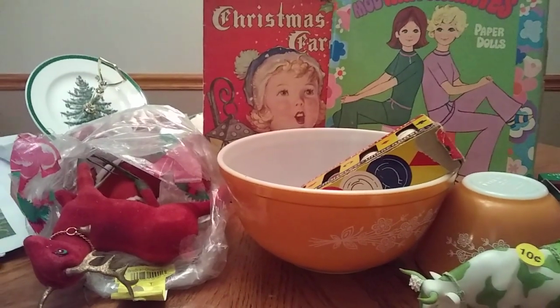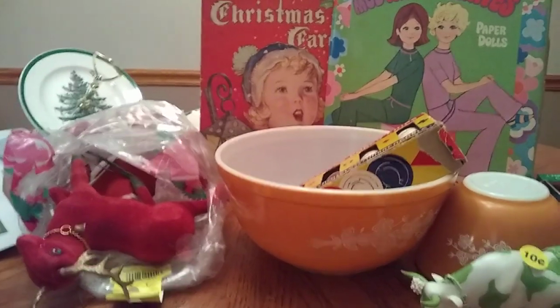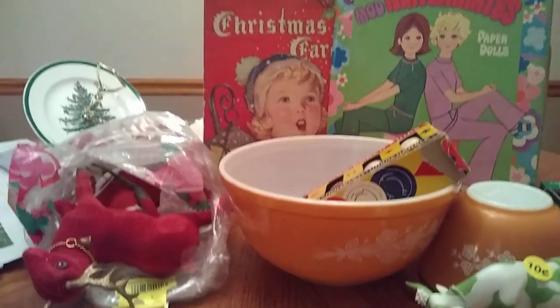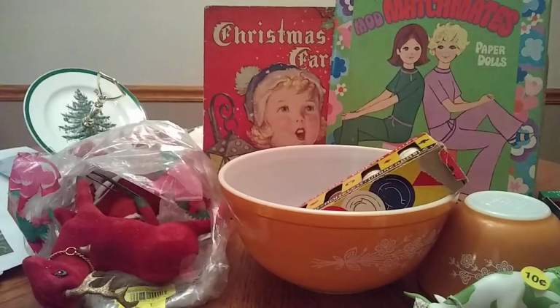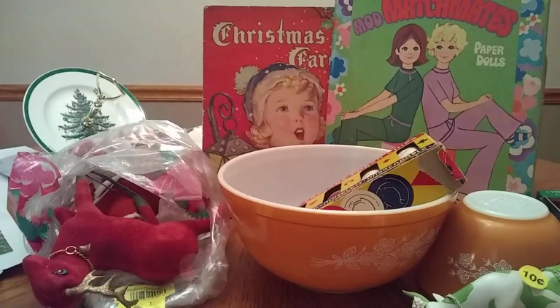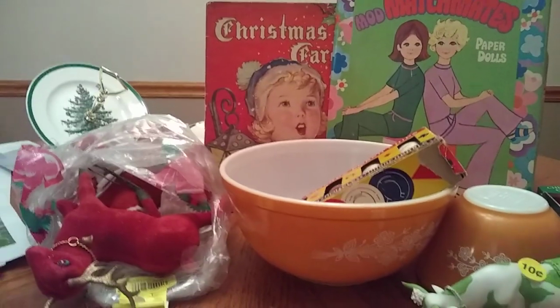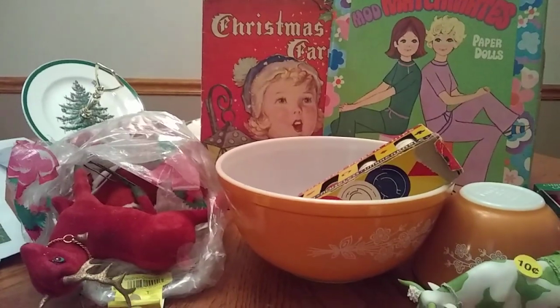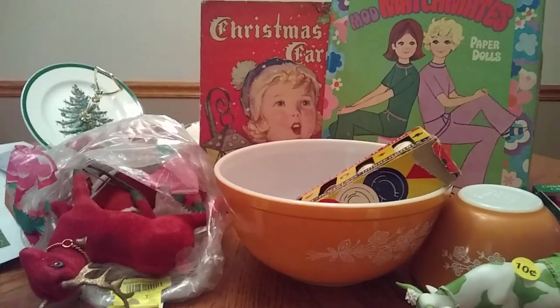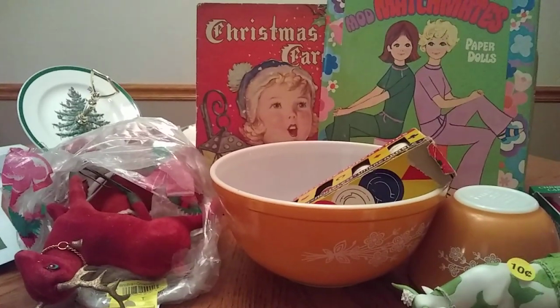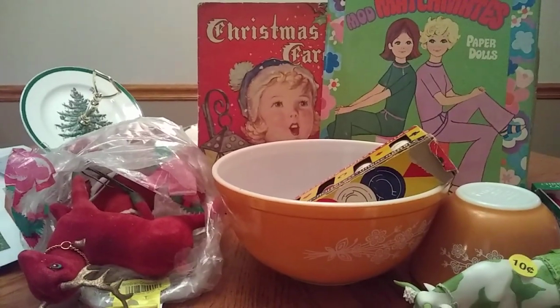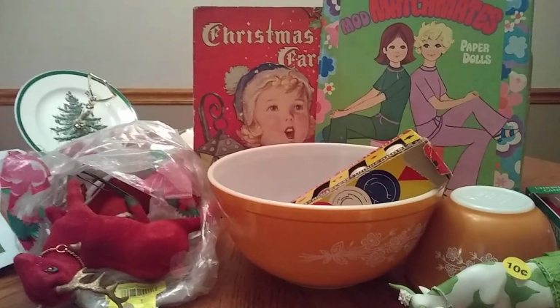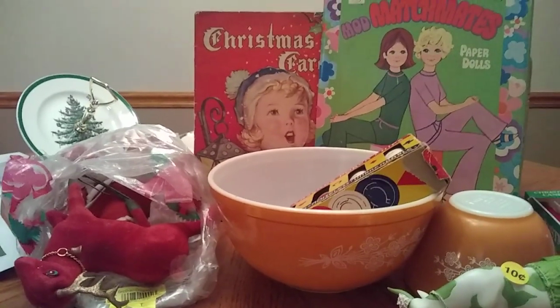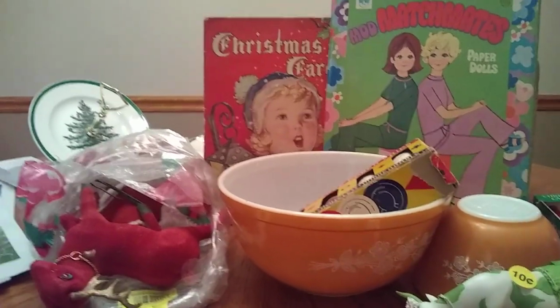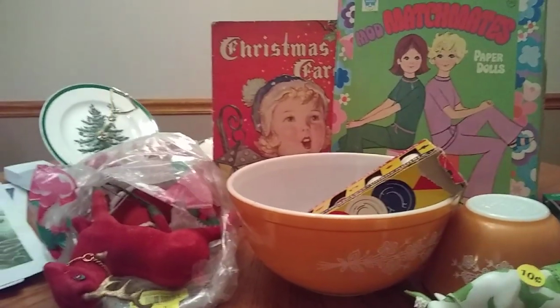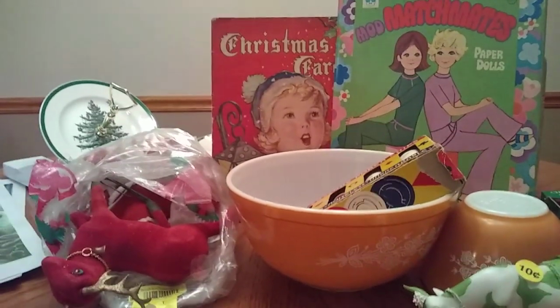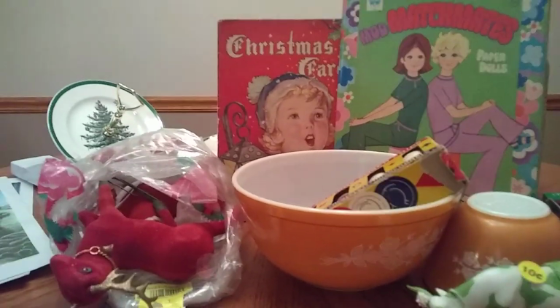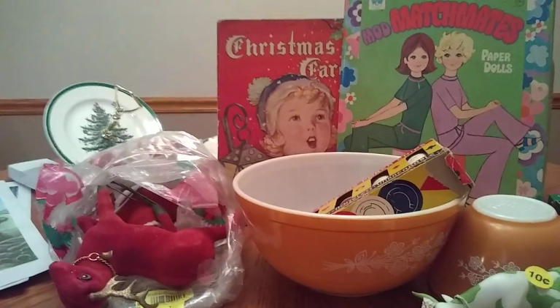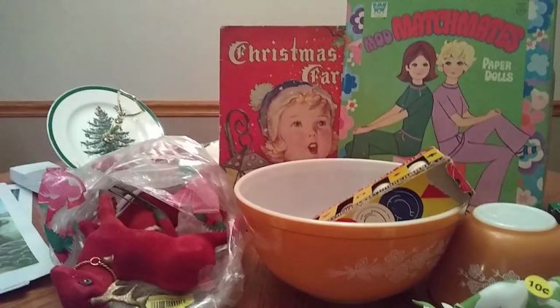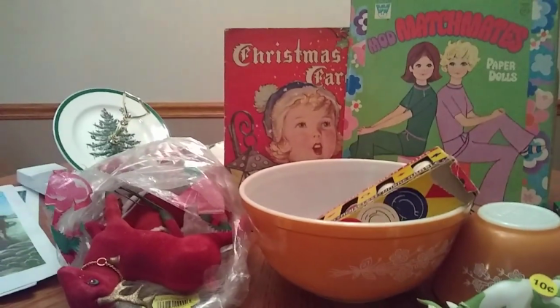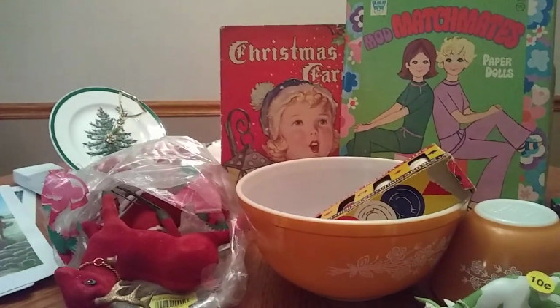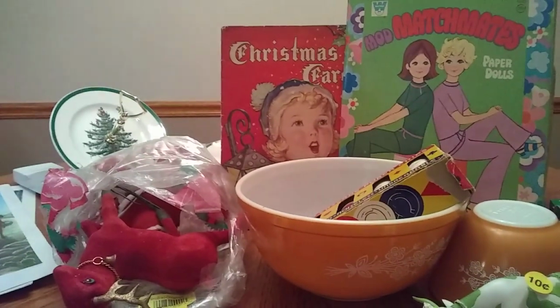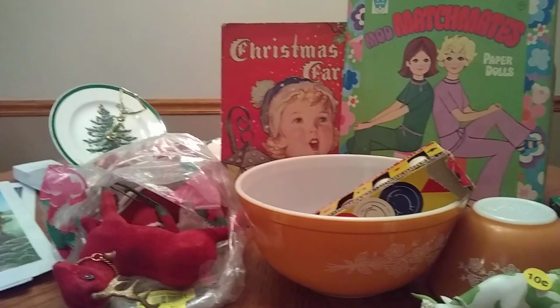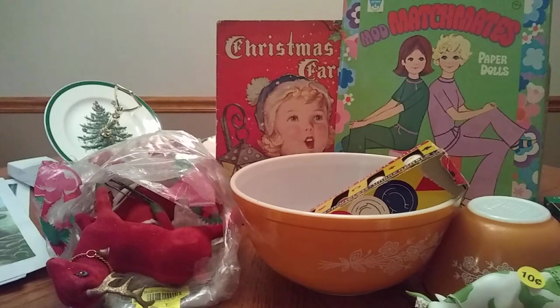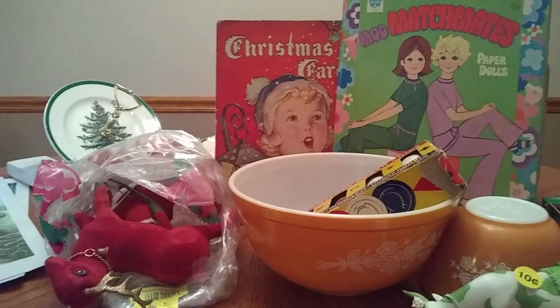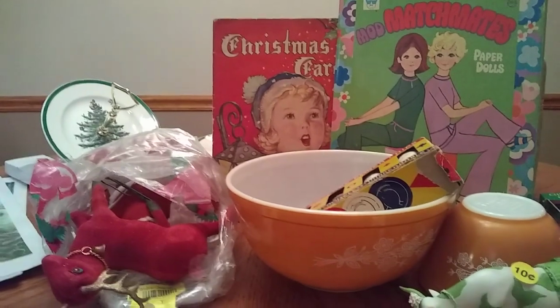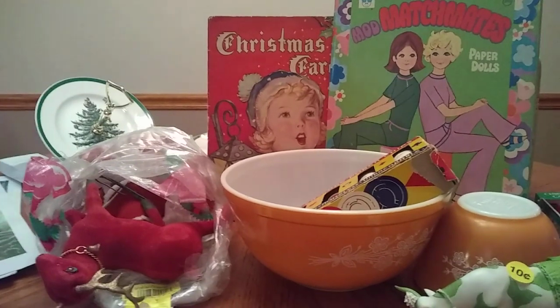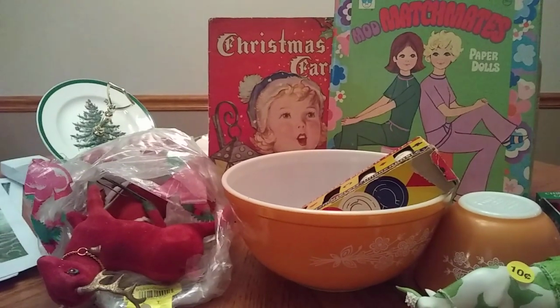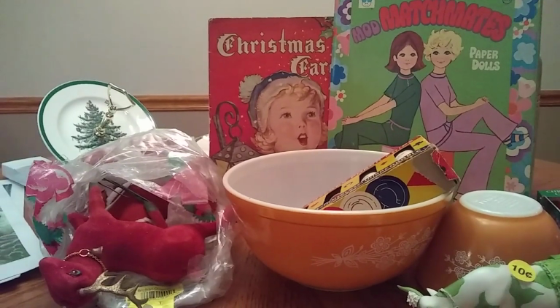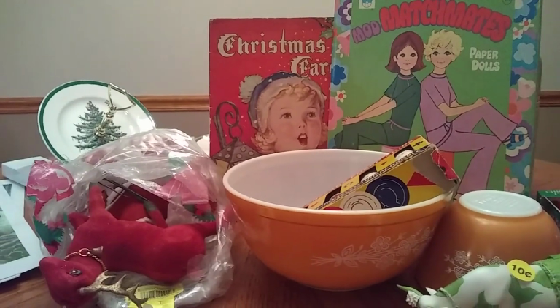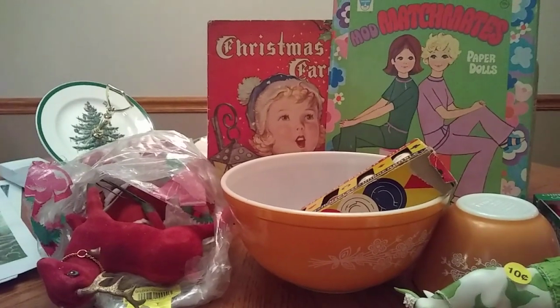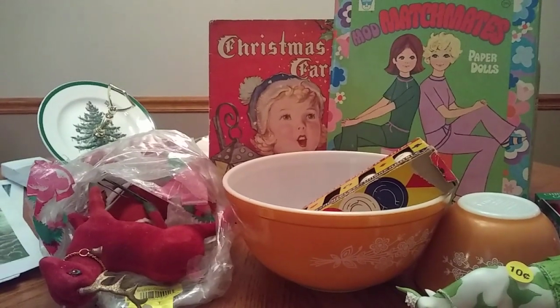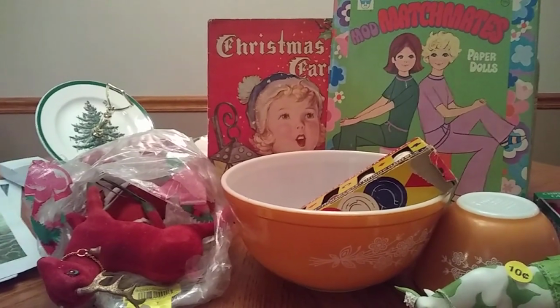Hi guys, this is Angie from Don't Pay Retail Thrift, and I have another thrift haul for you to share.